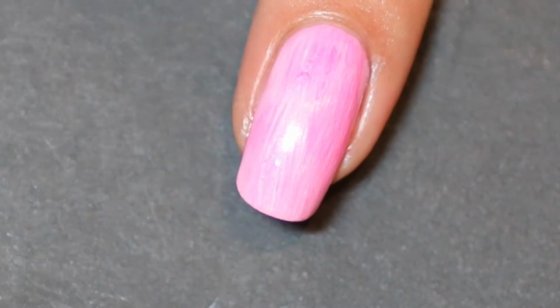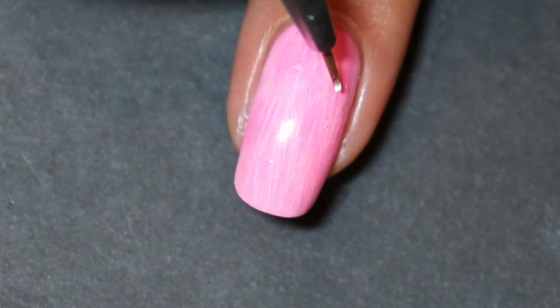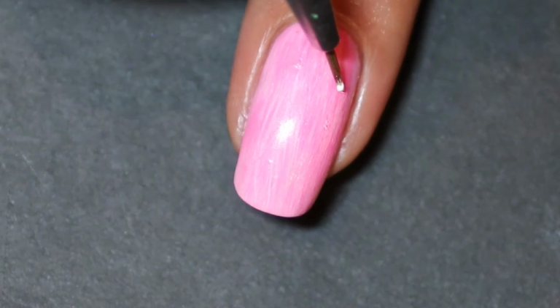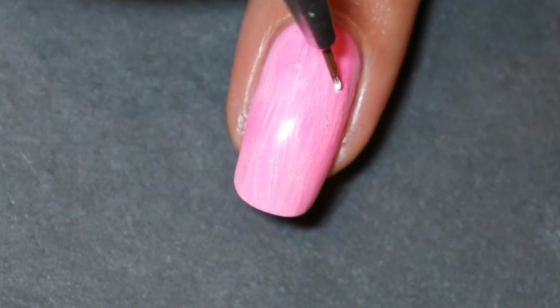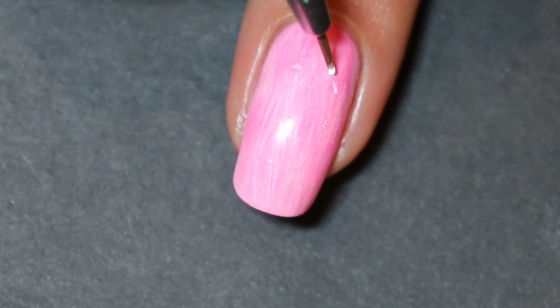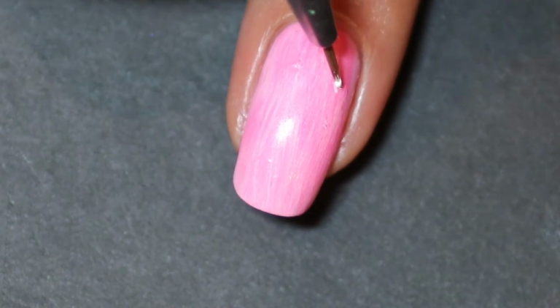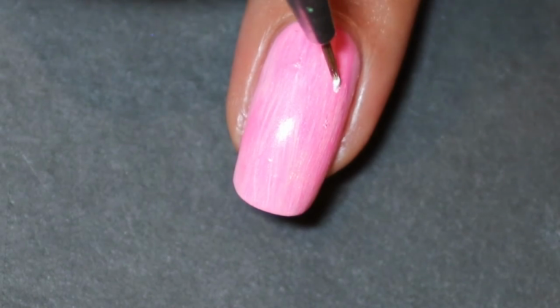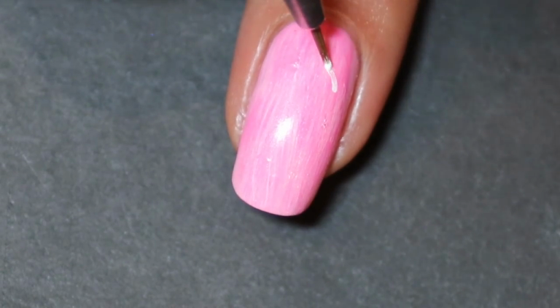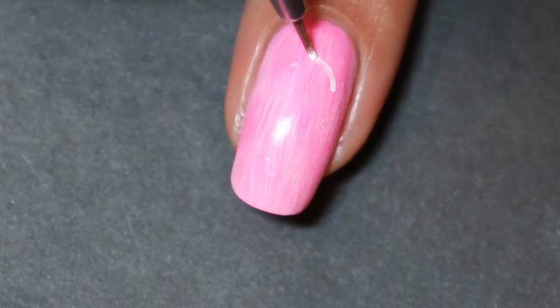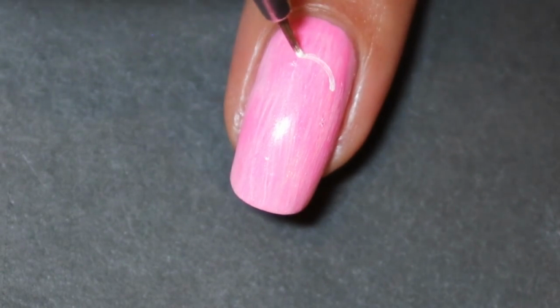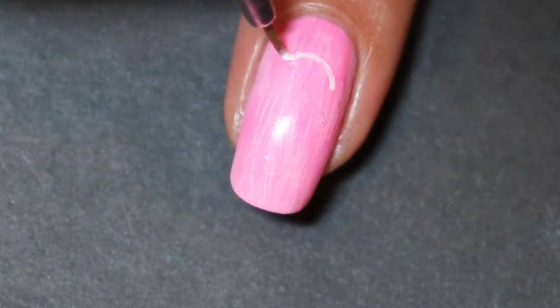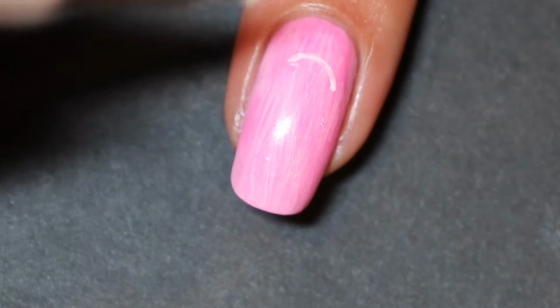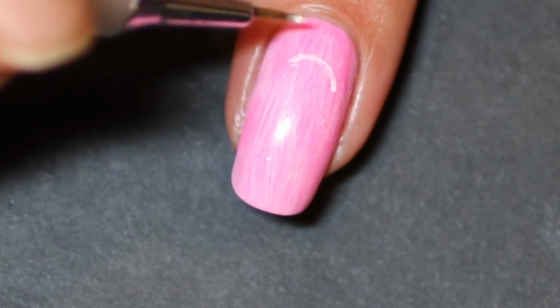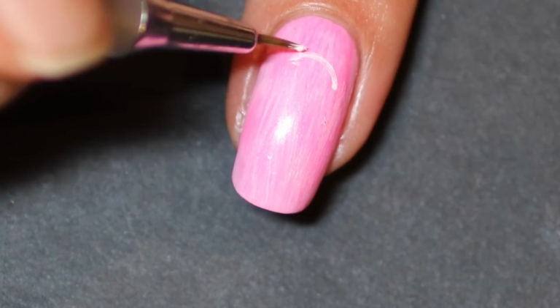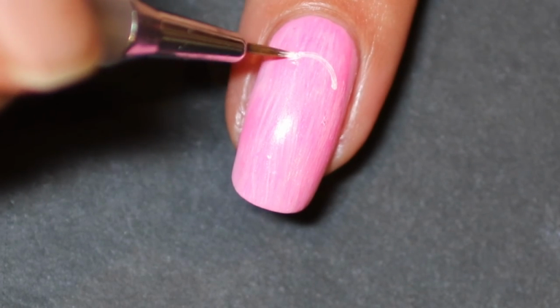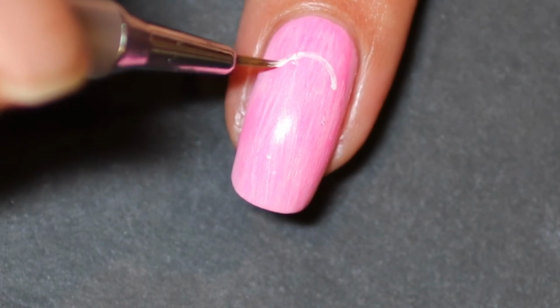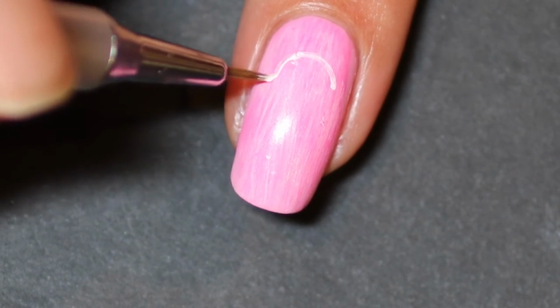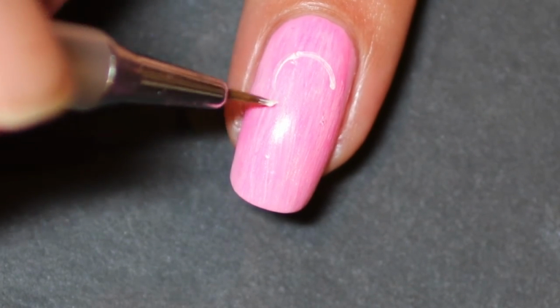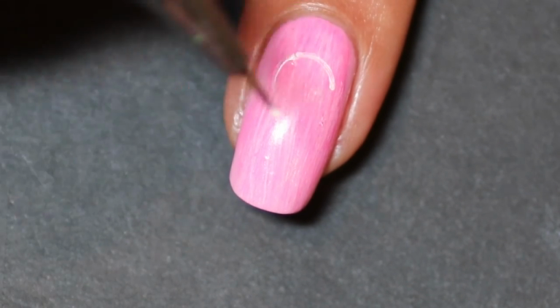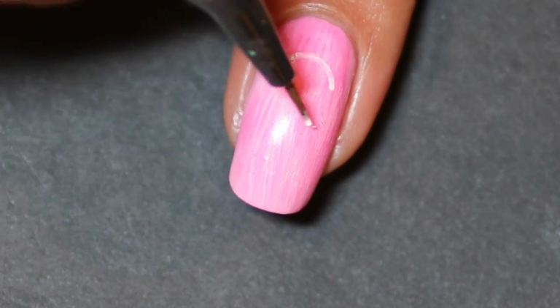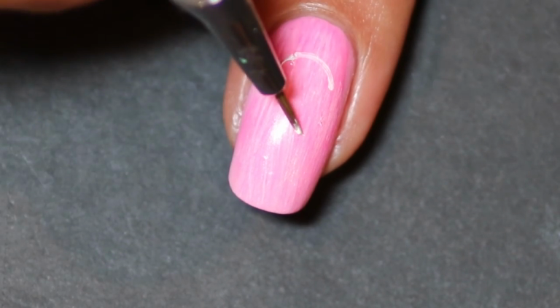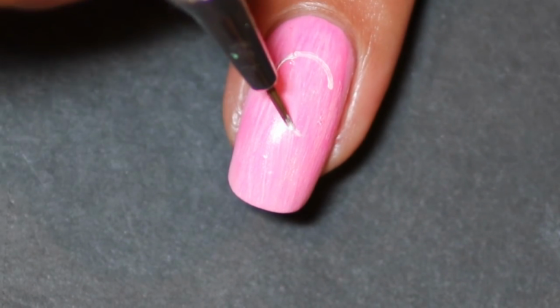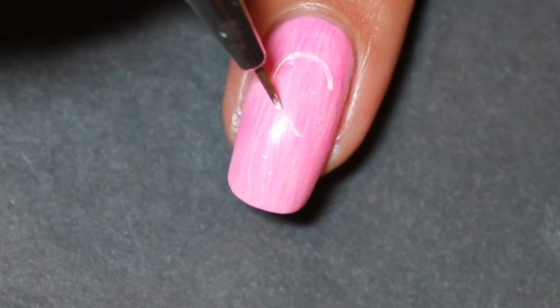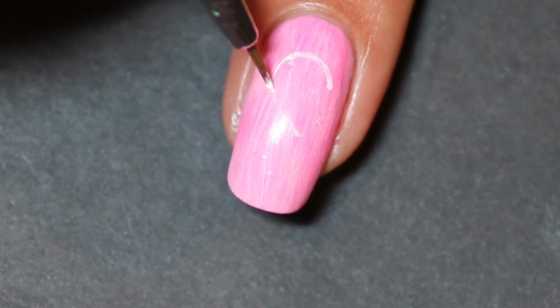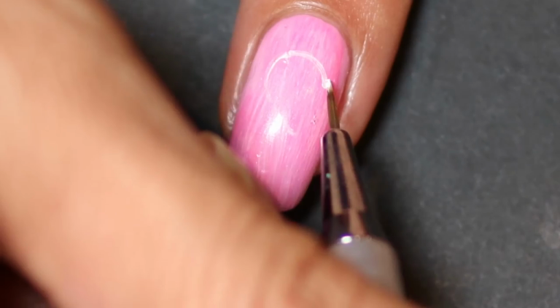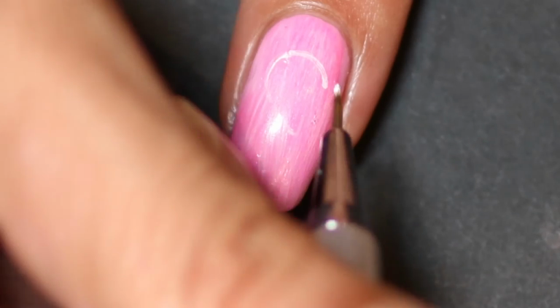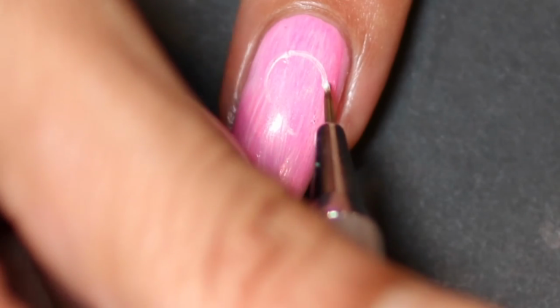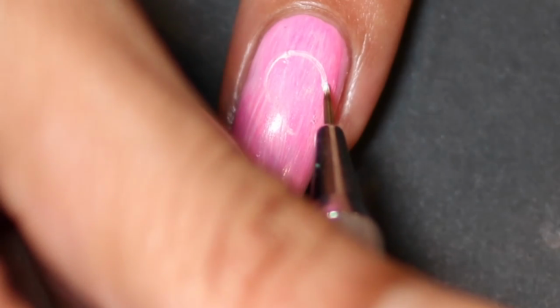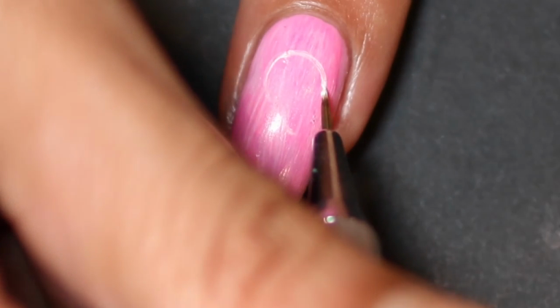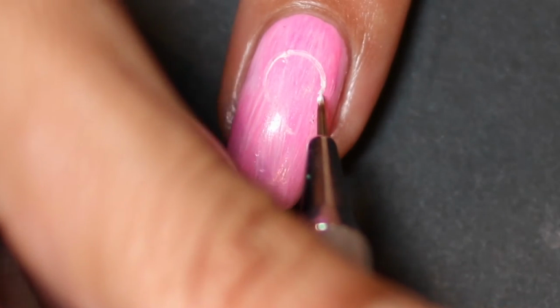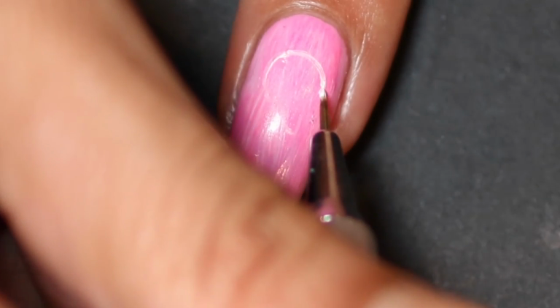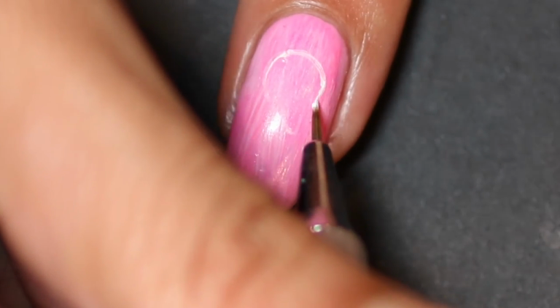Once that's done, I take some white acrylic paint and paint an outline of the ribbon onto the nail as a guide for where I'm going to place the dots.